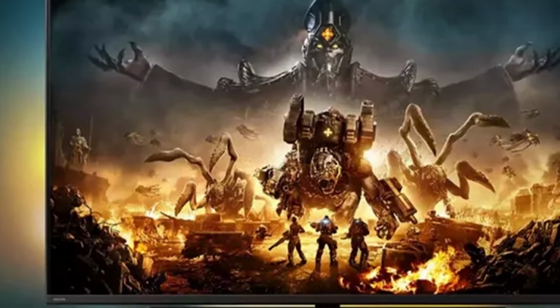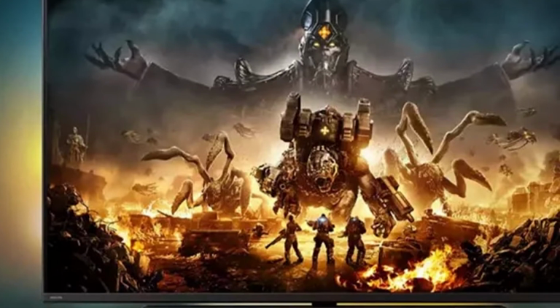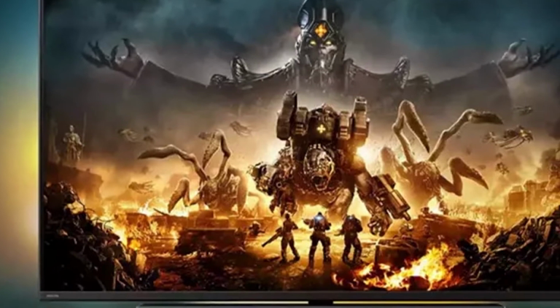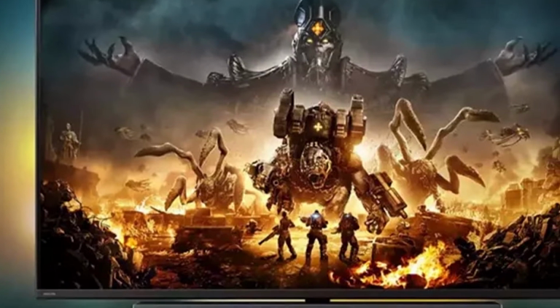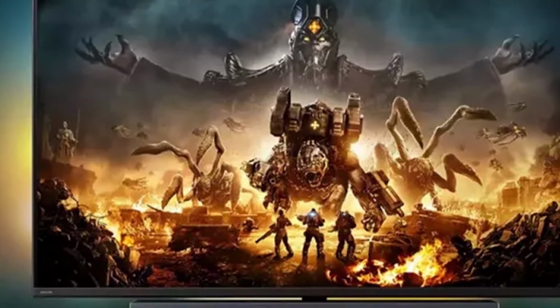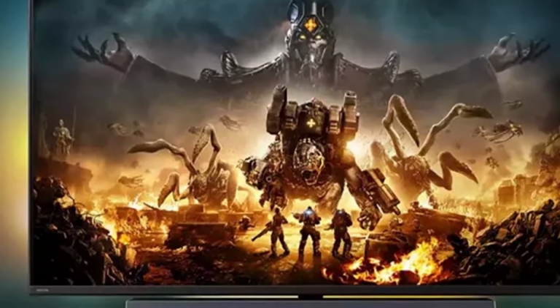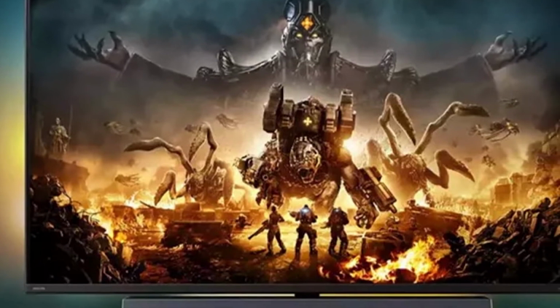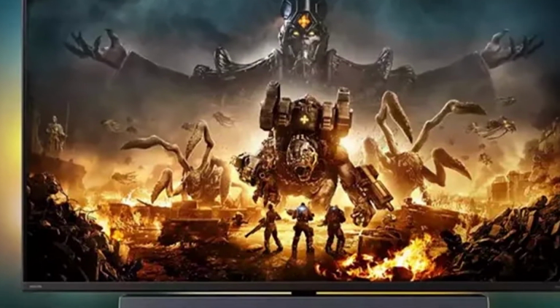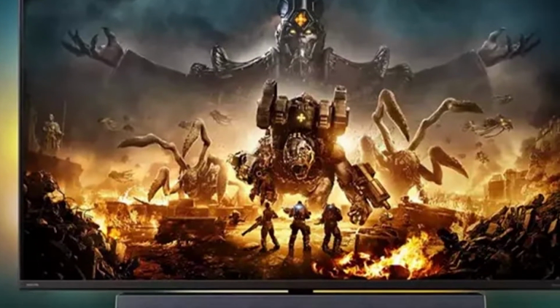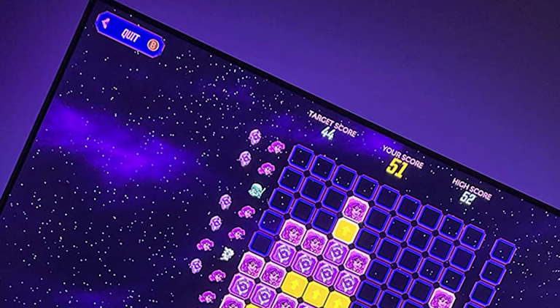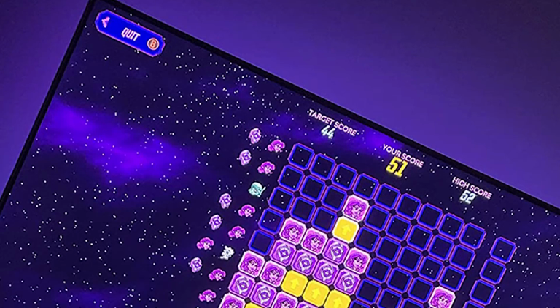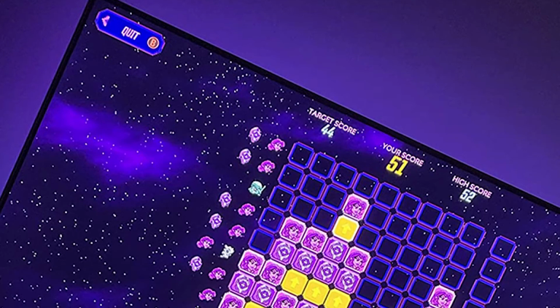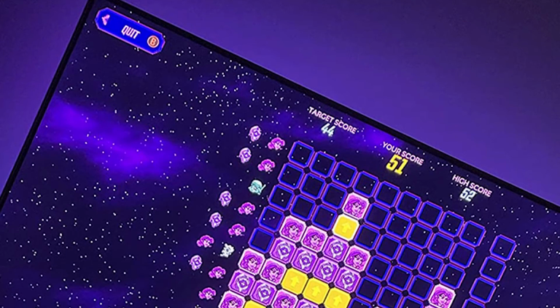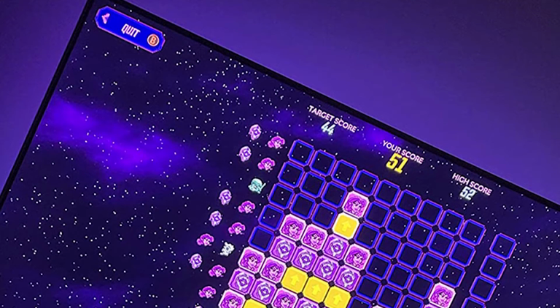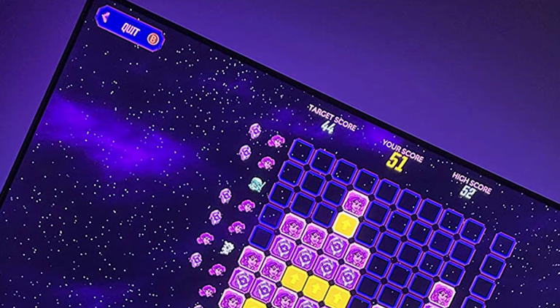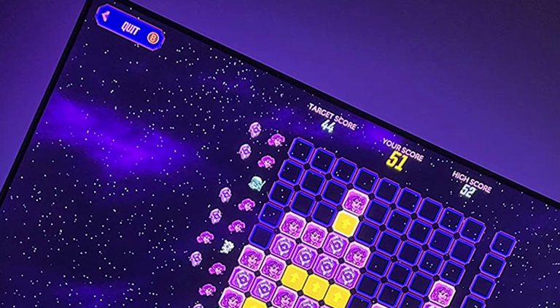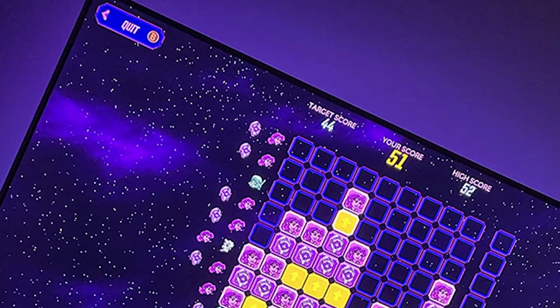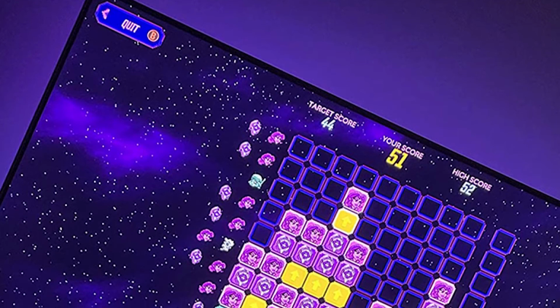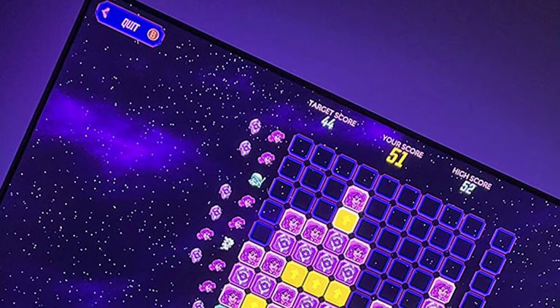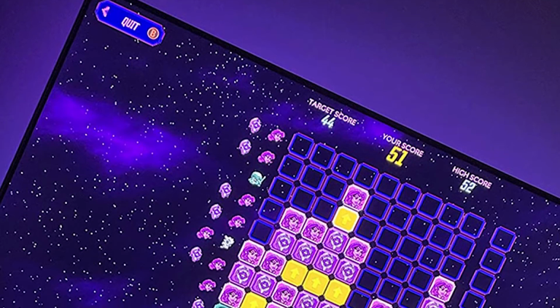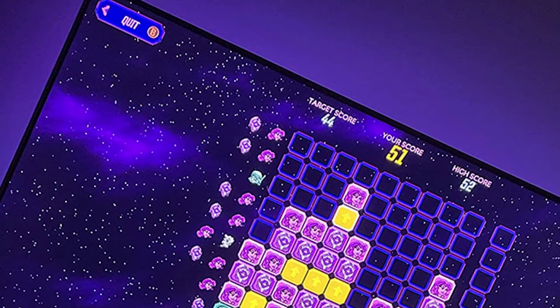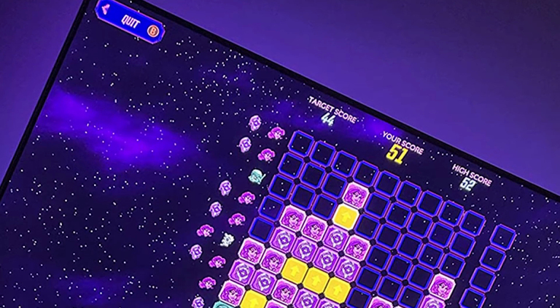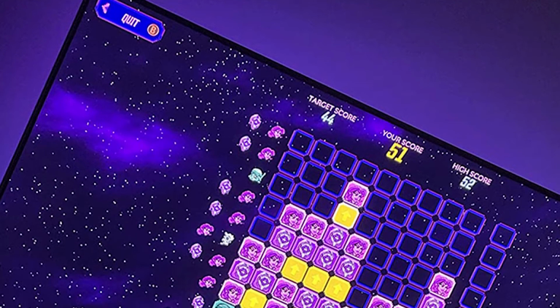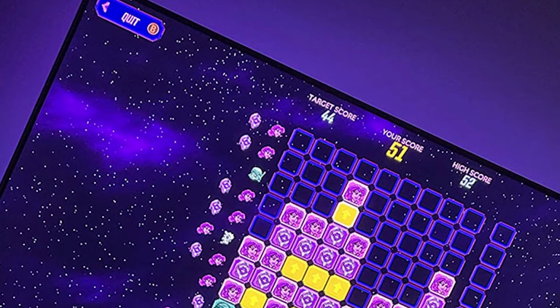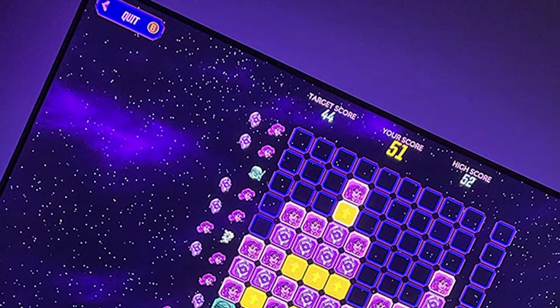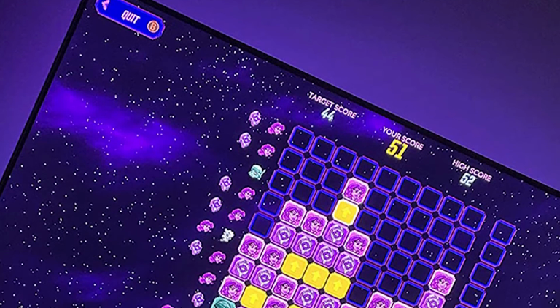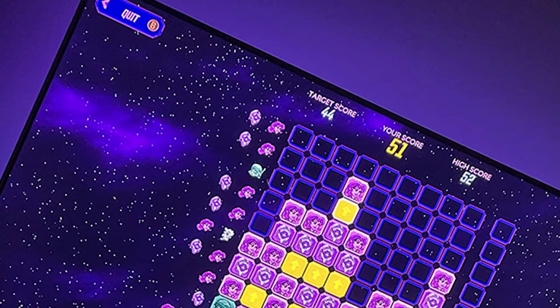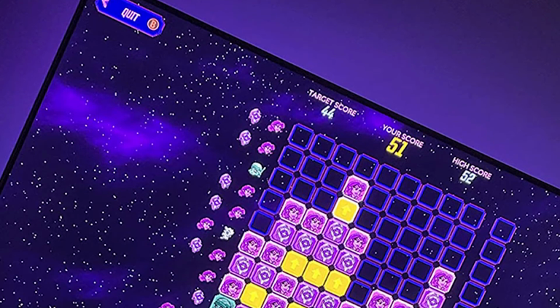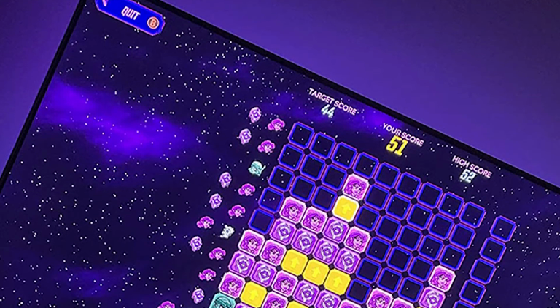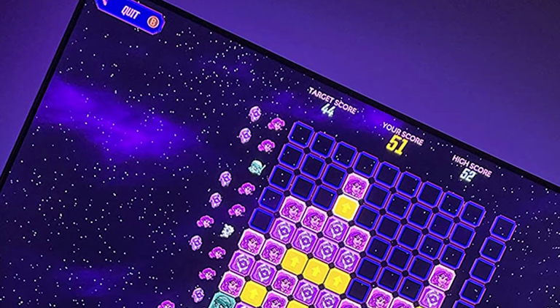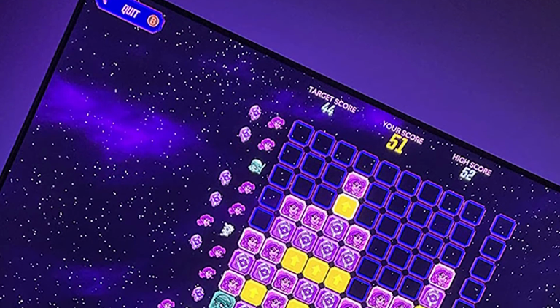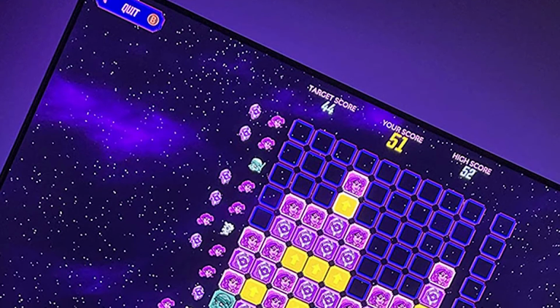And of course there's the all-important remote. Since this monitor might as well be a TV, you will want it to control all your monitor functions.